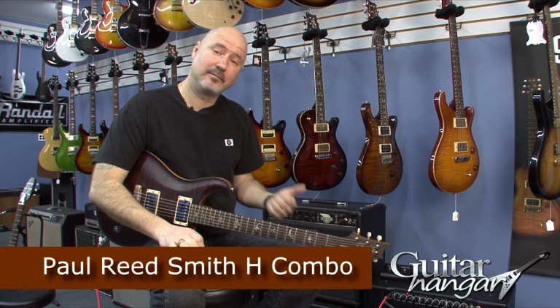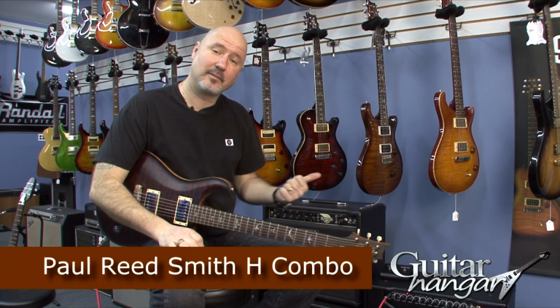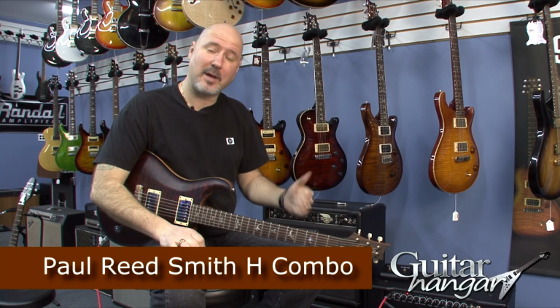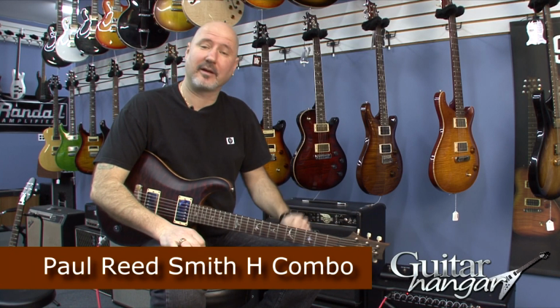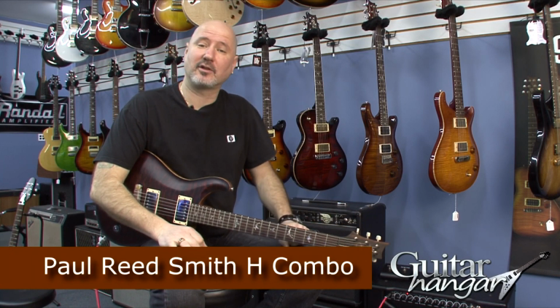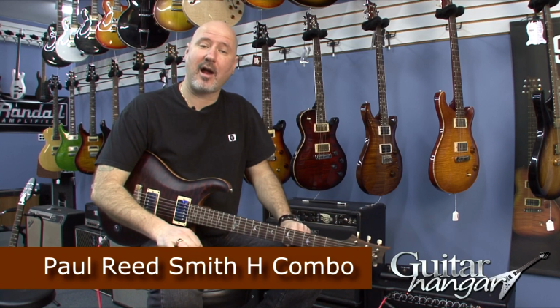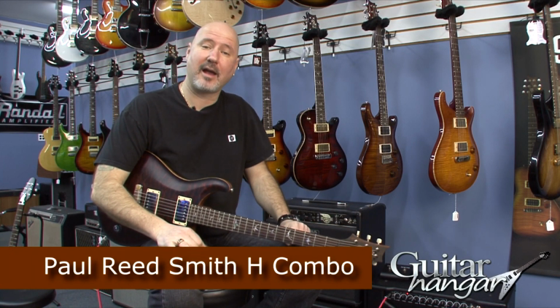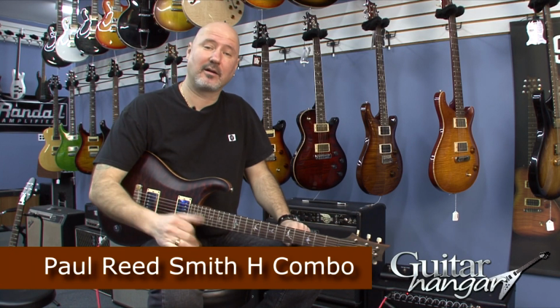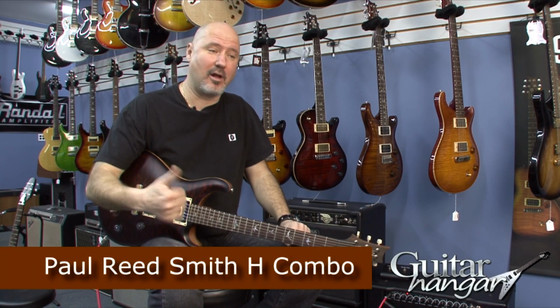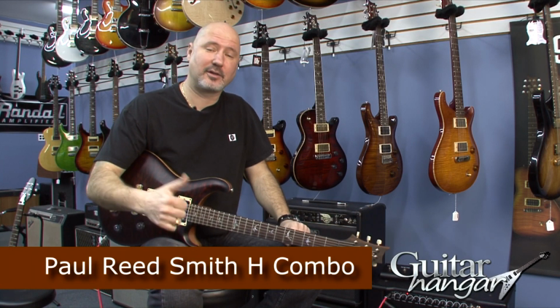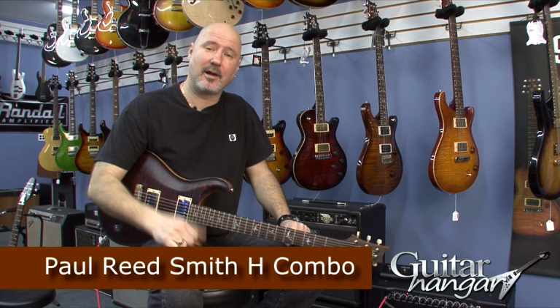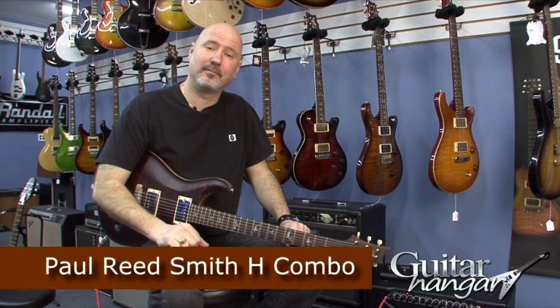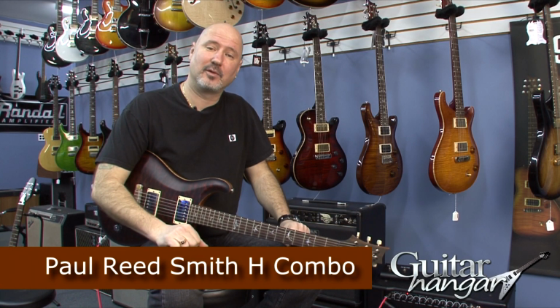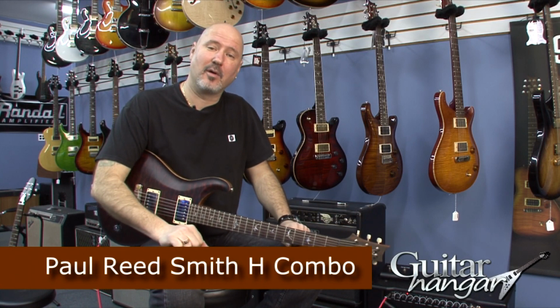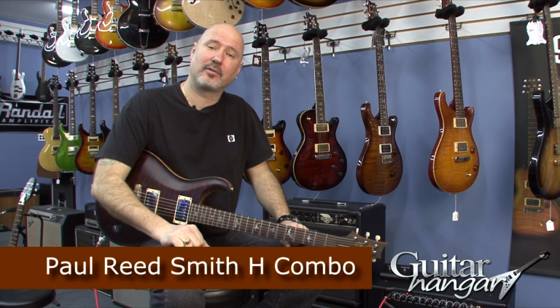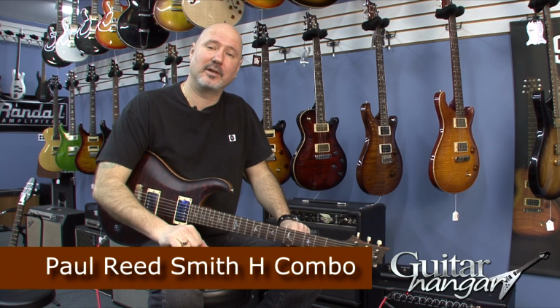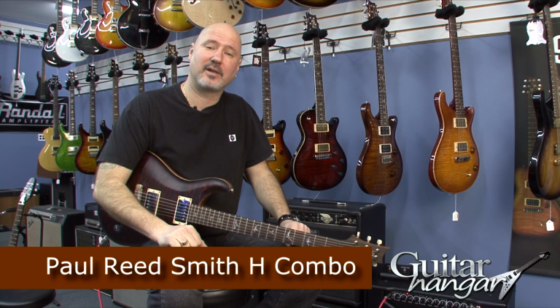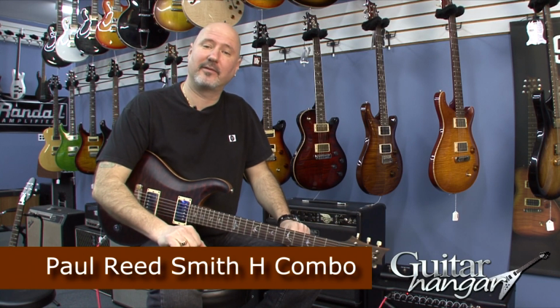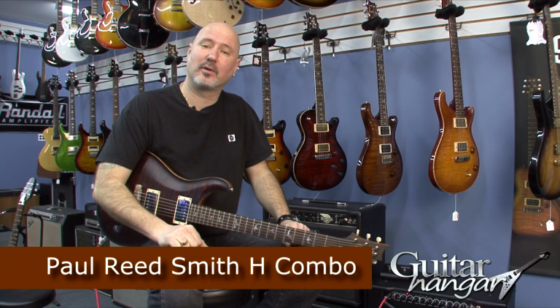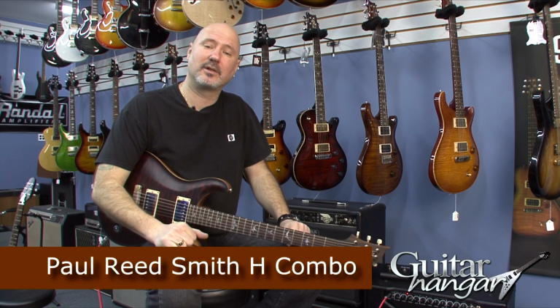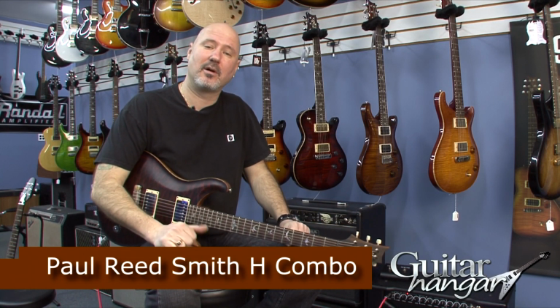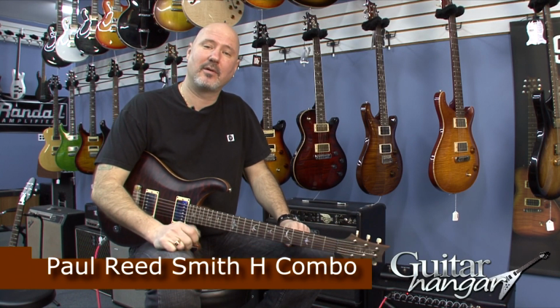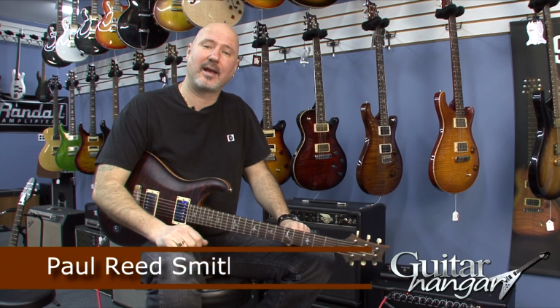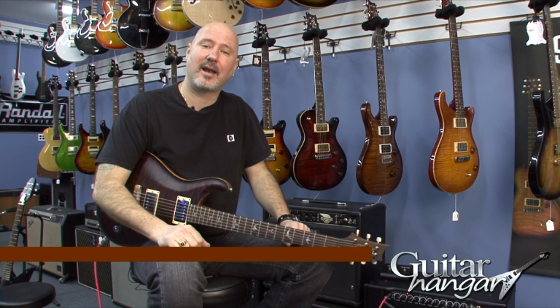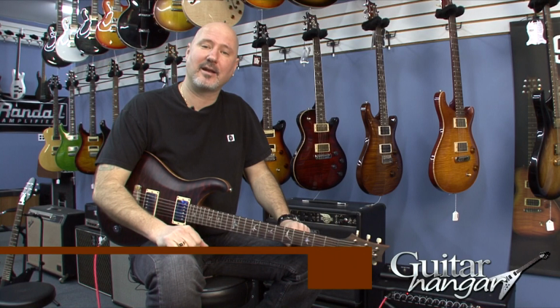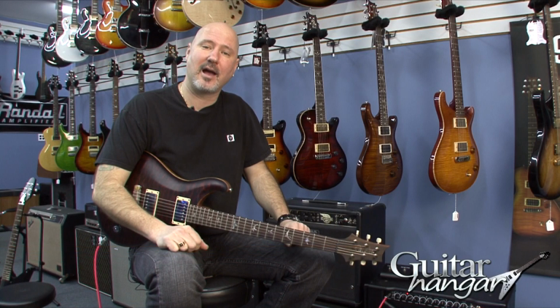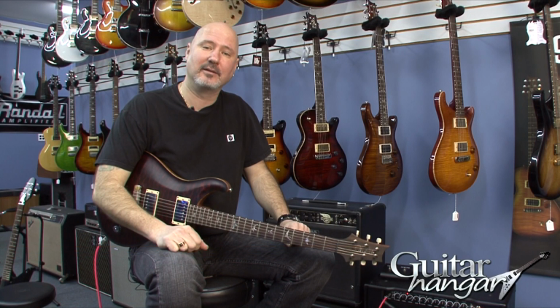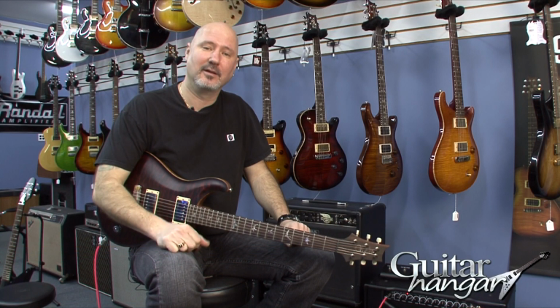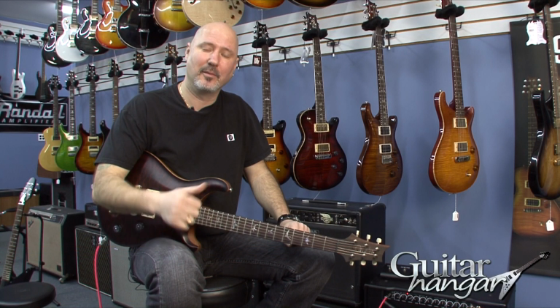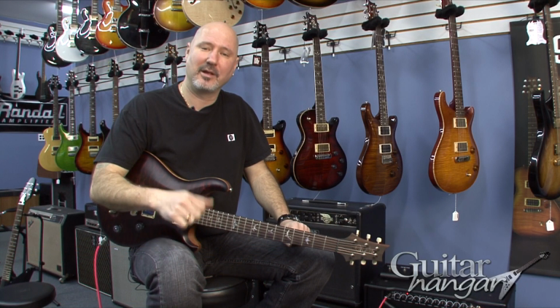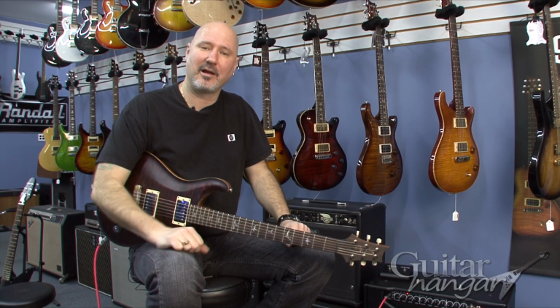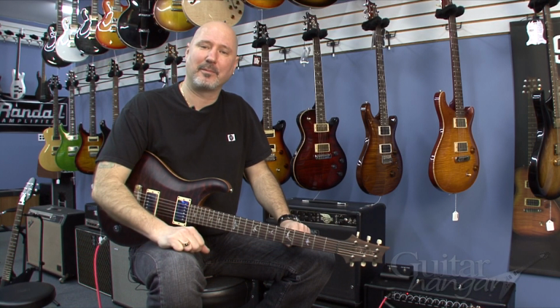Come down to Guitar Hanger, call us up — 203-740-8889. We'll be there to help you.